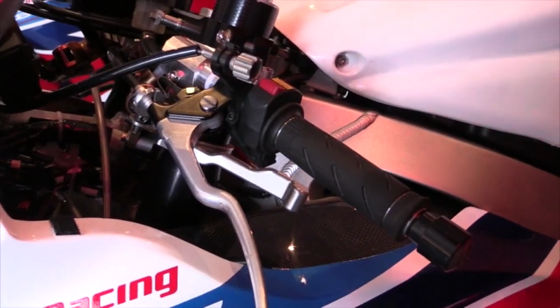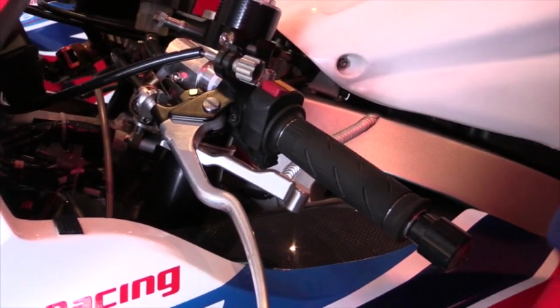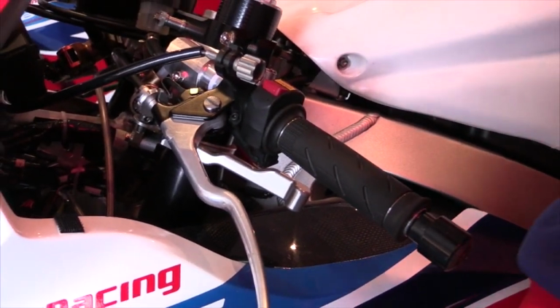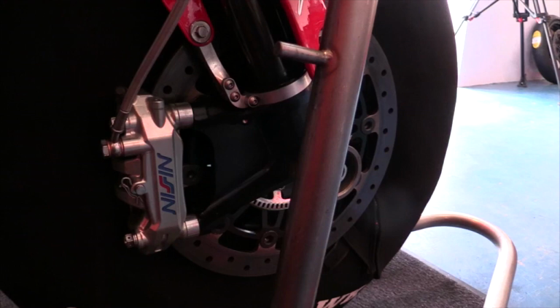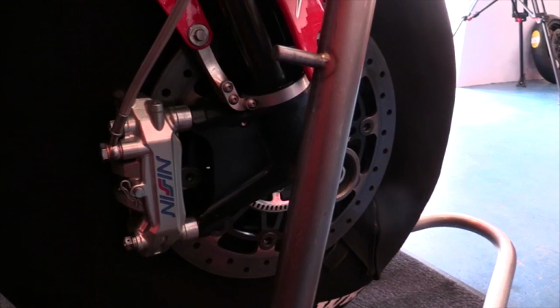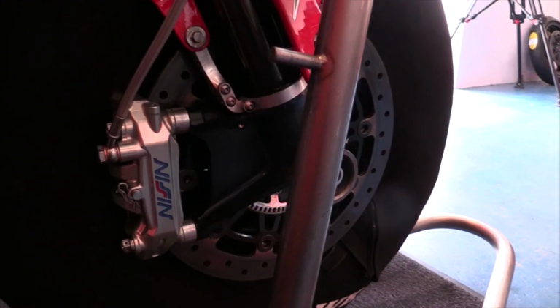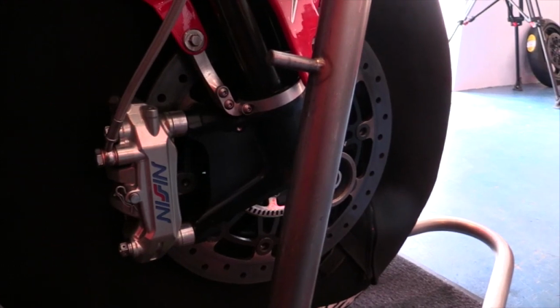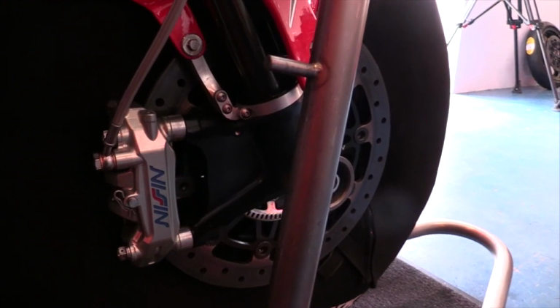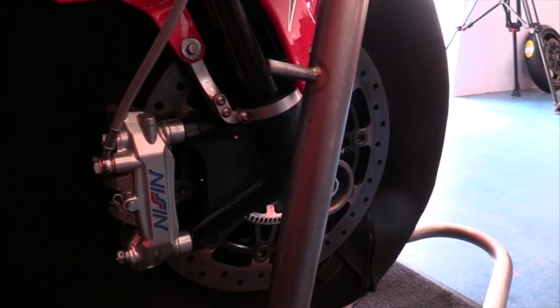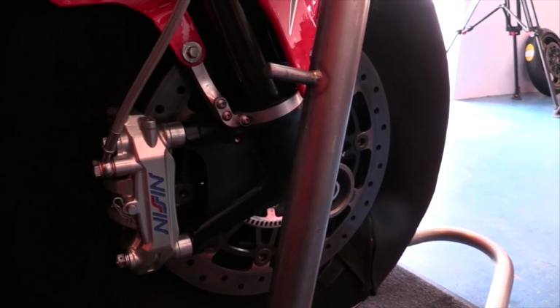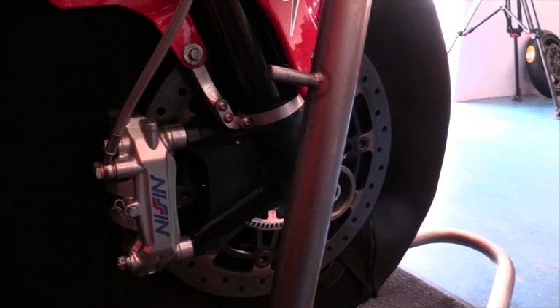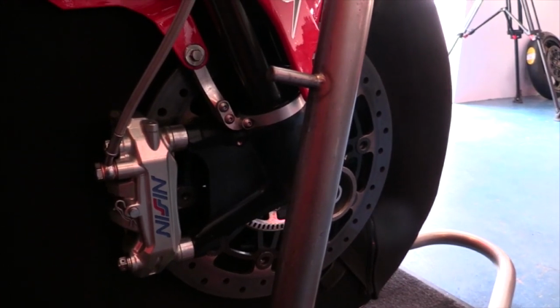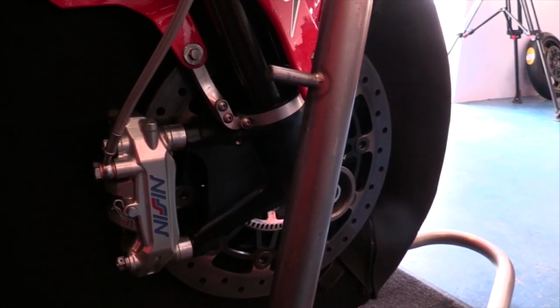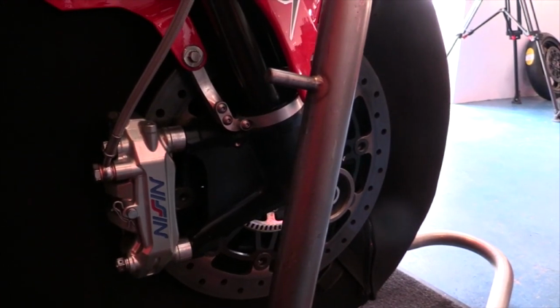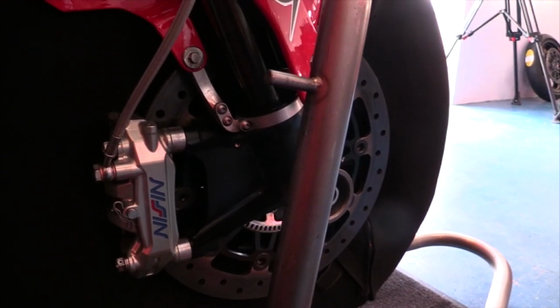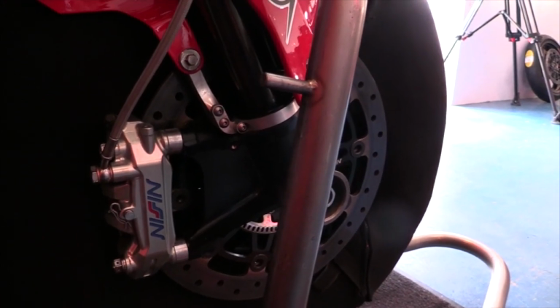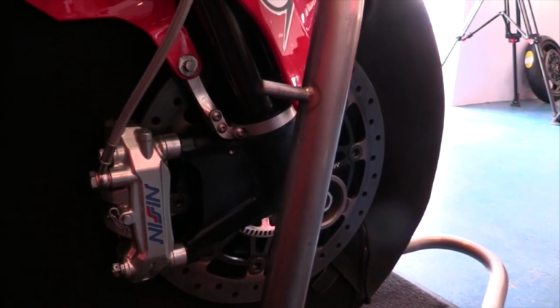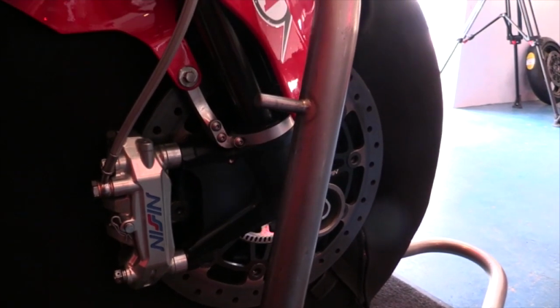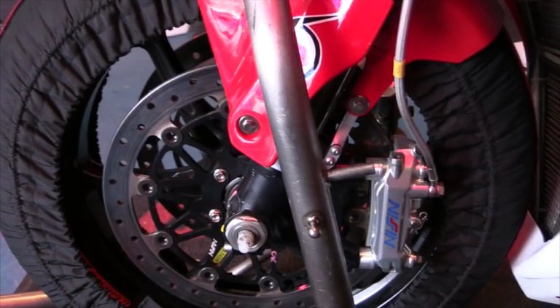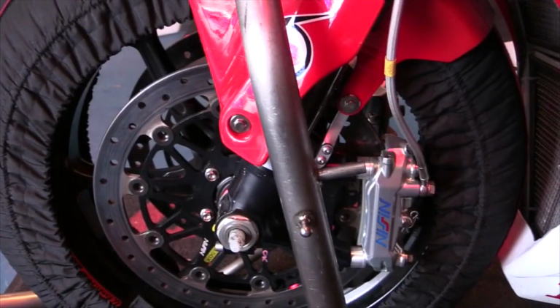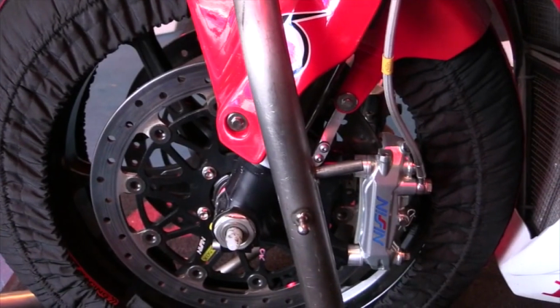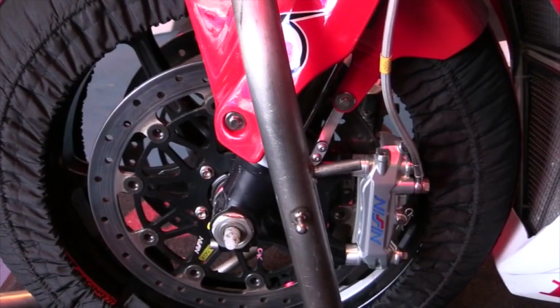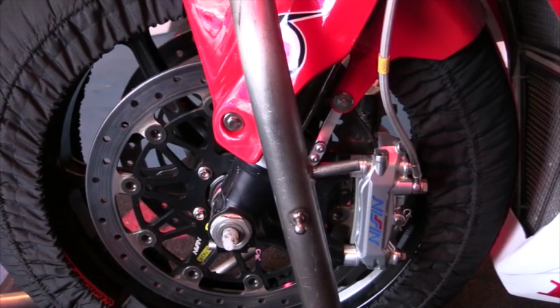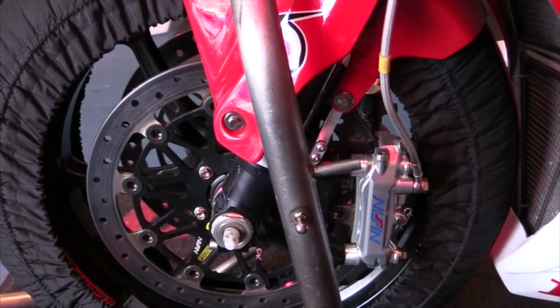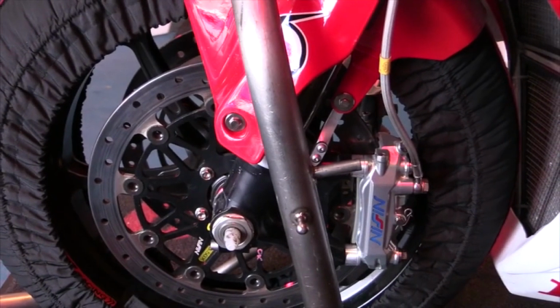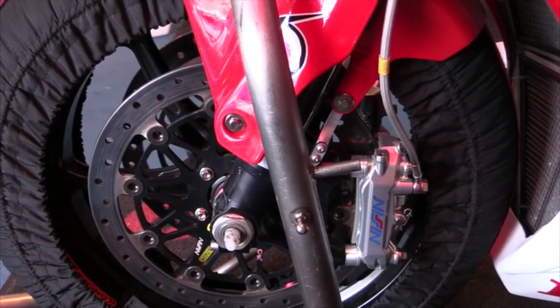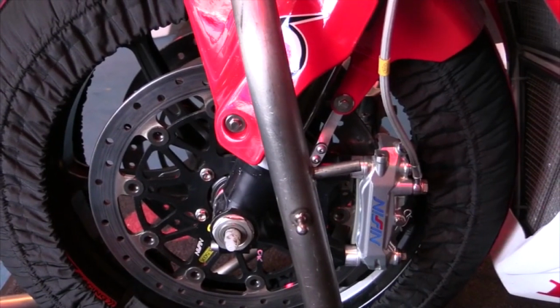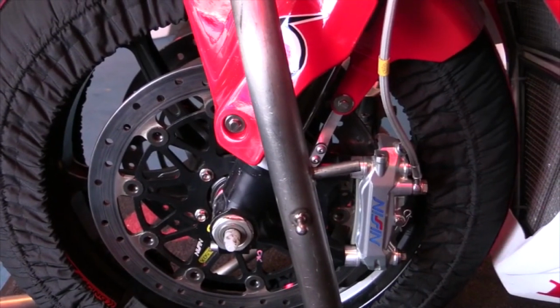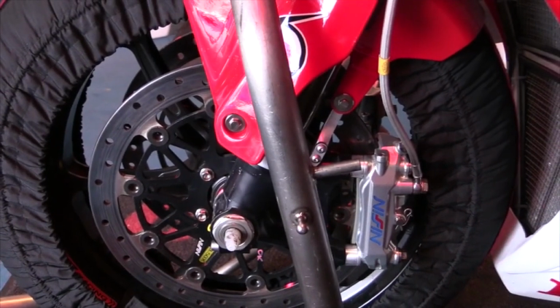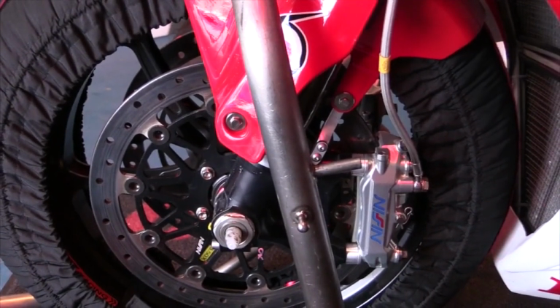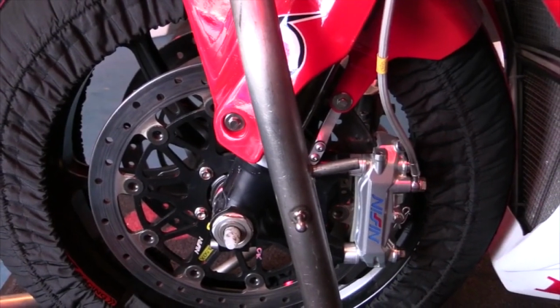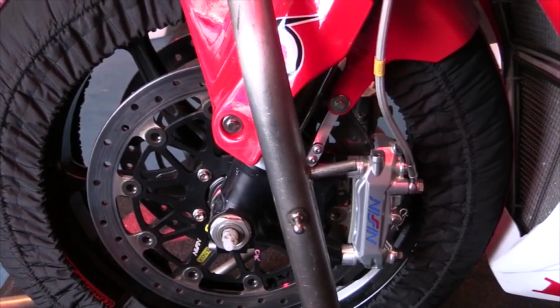Big Nissin brakes, six-pot caliper brakes. Yeah, they're a work of art — it's beautiful.